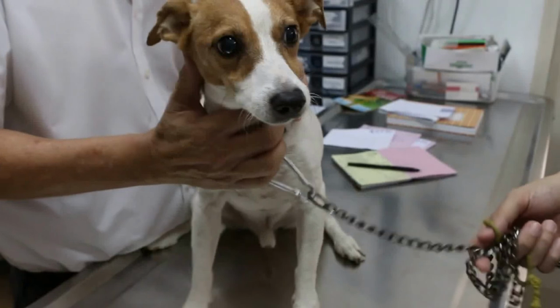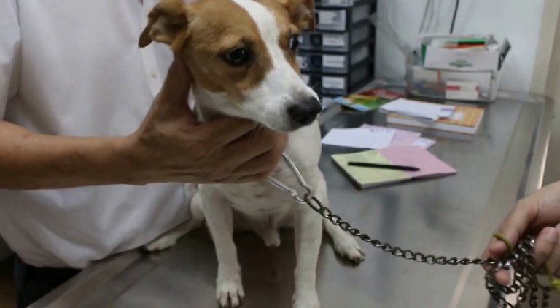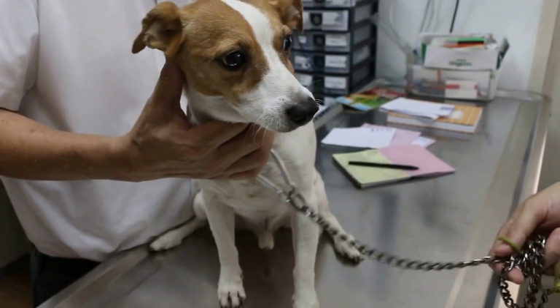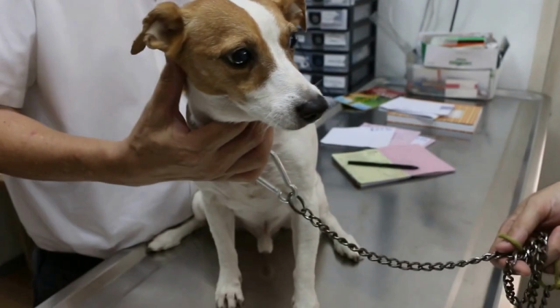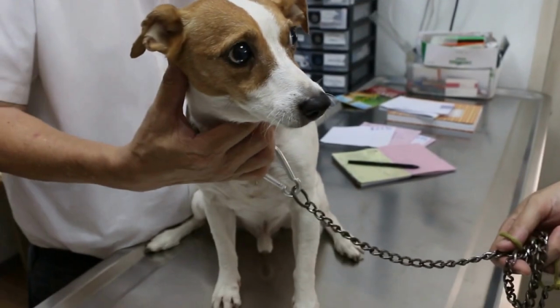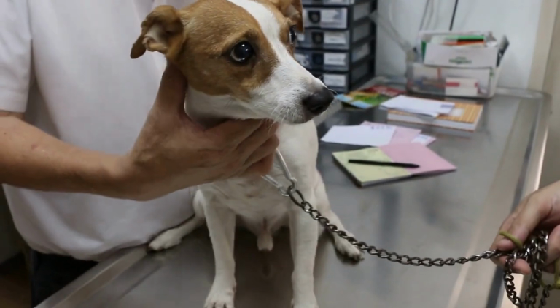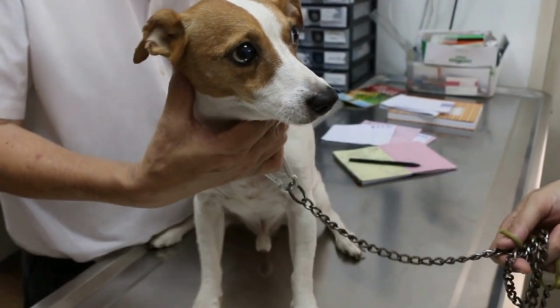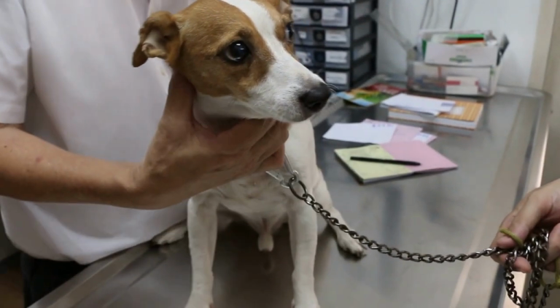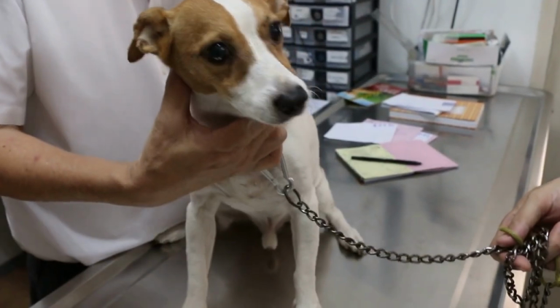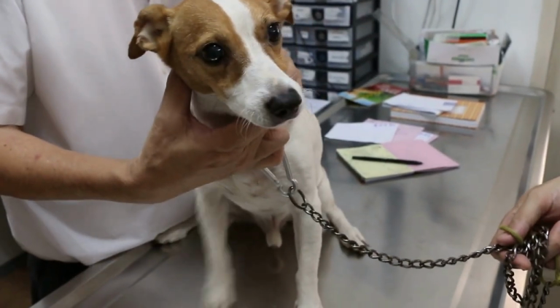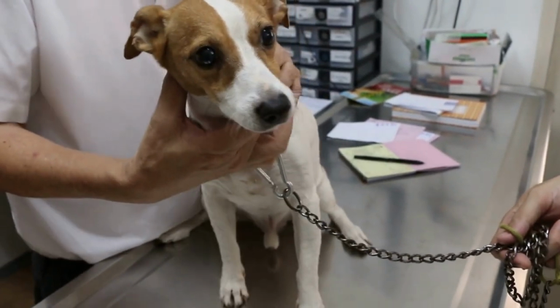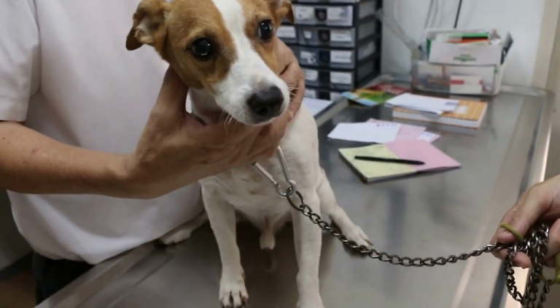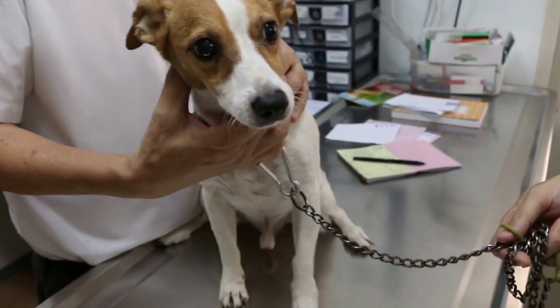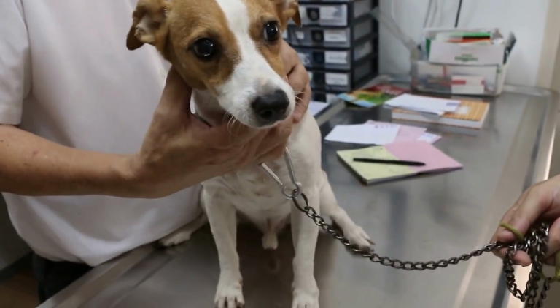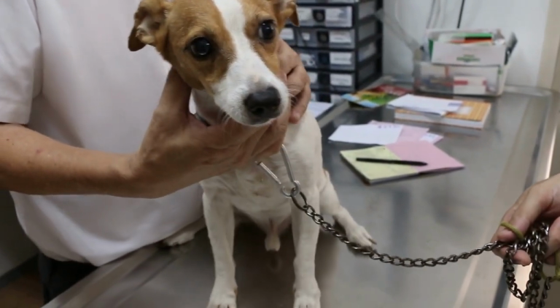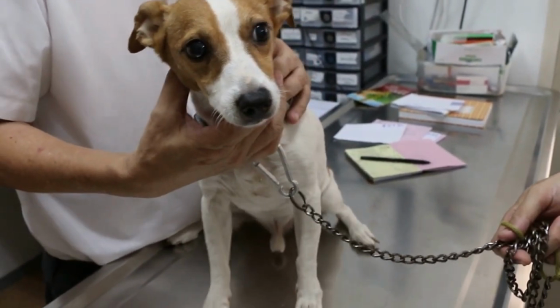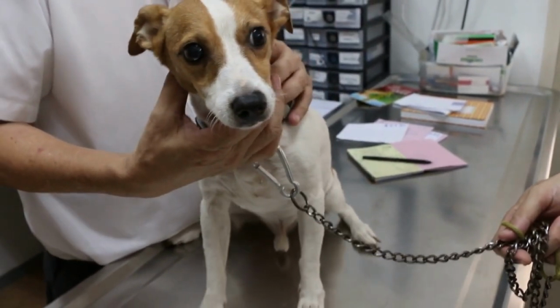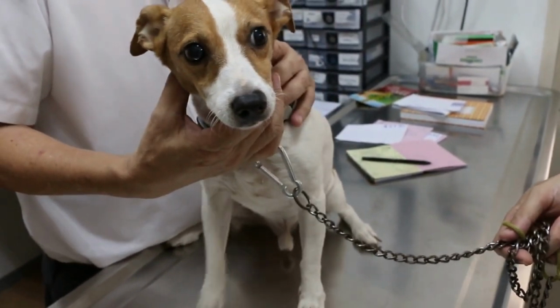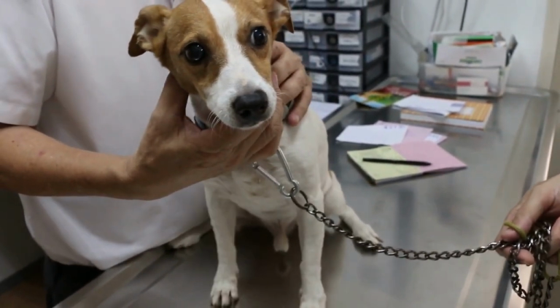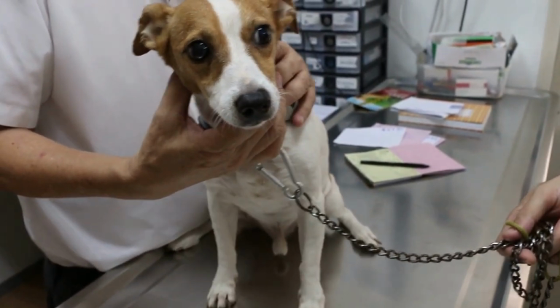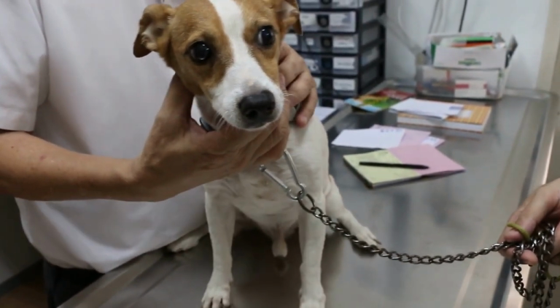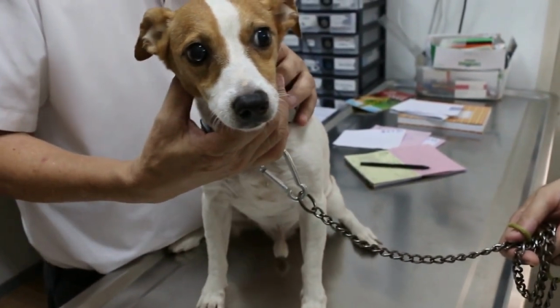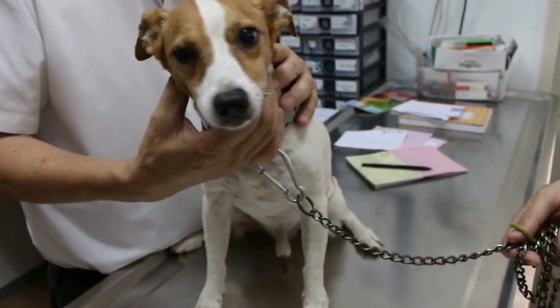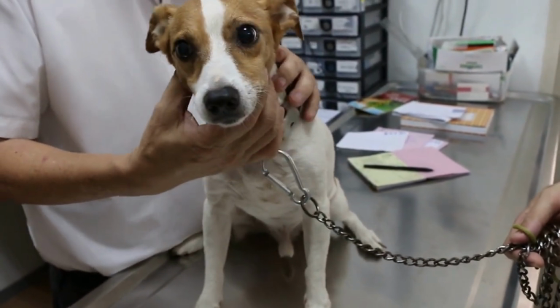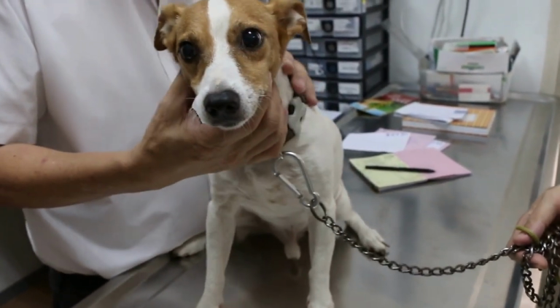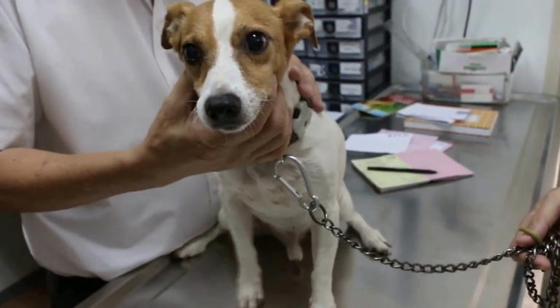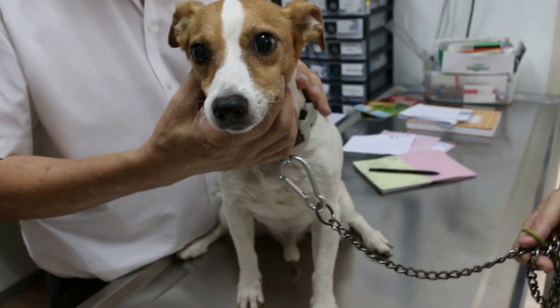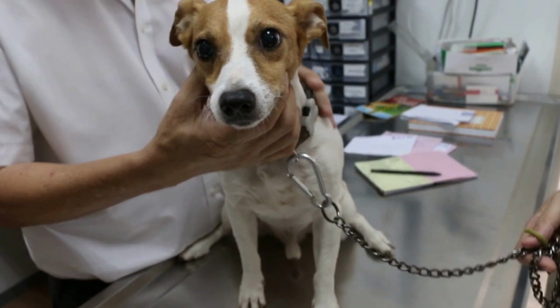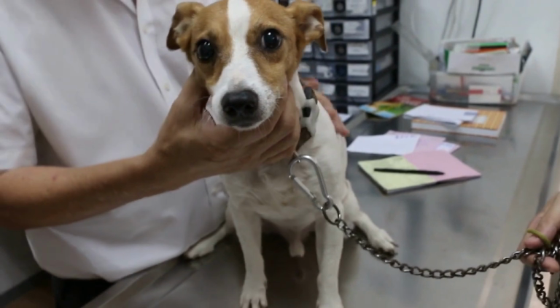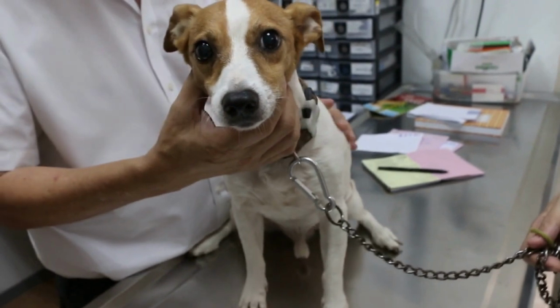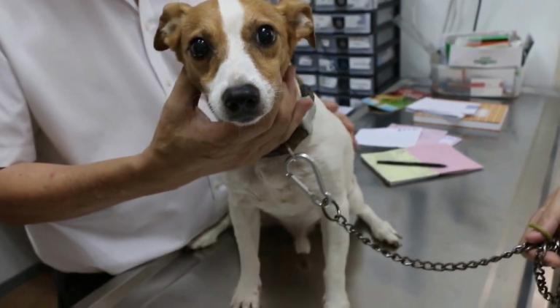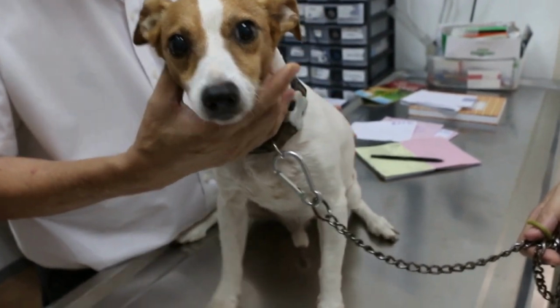This is a Jack Russell, male, neutered, 12 years old.